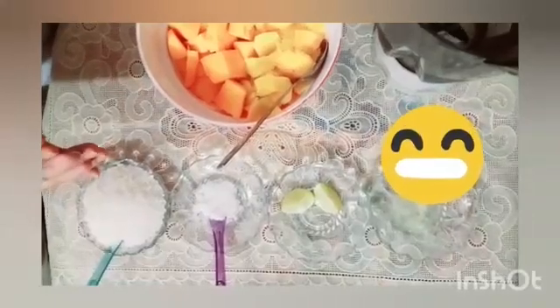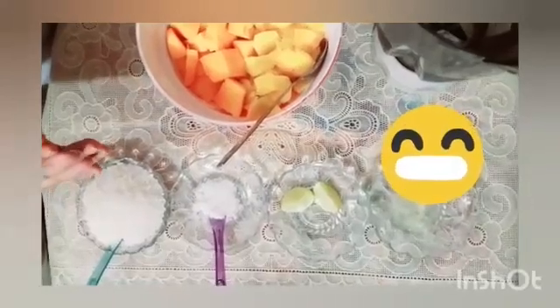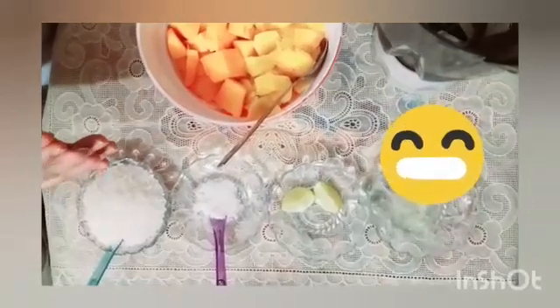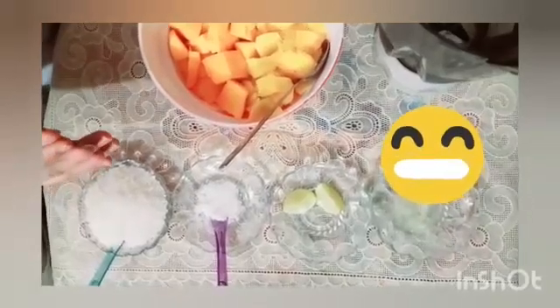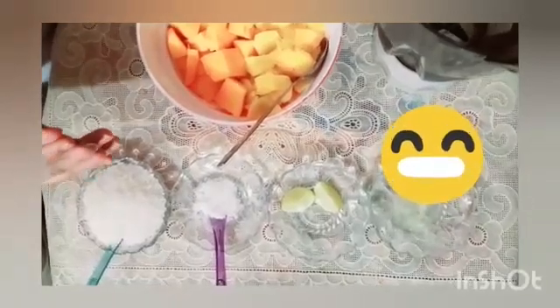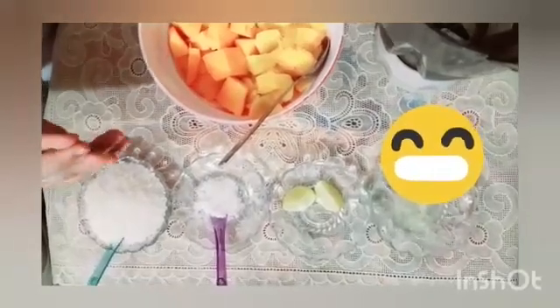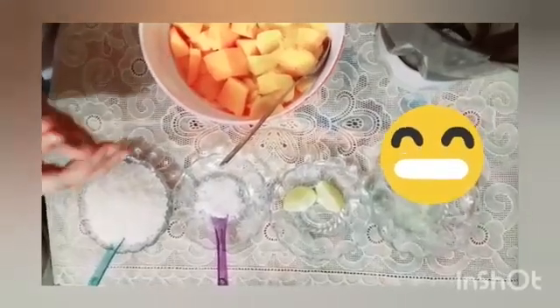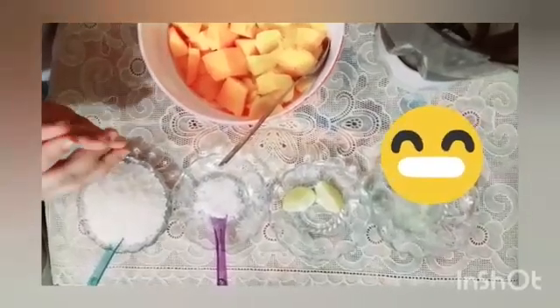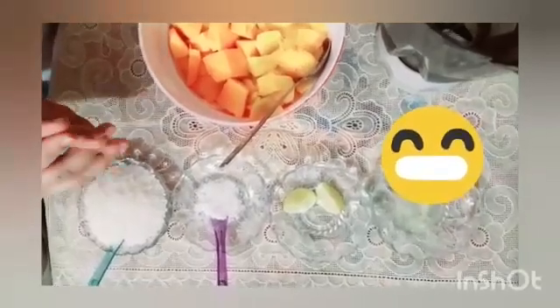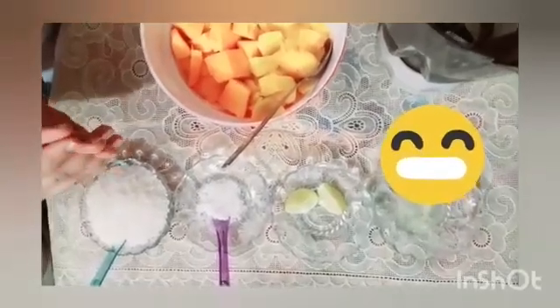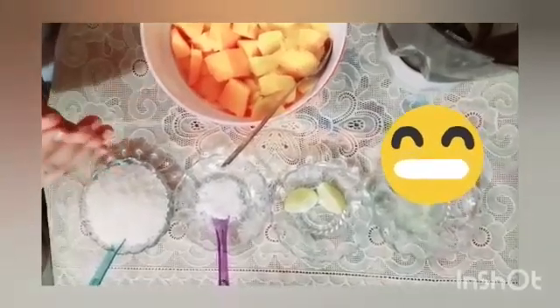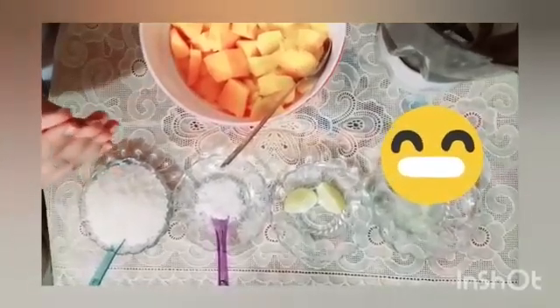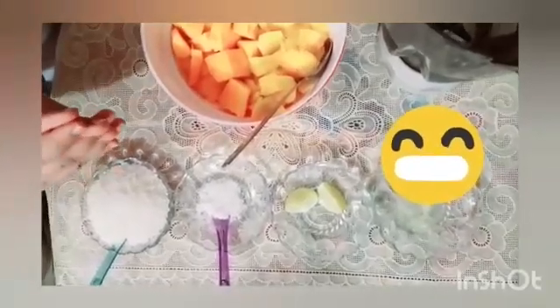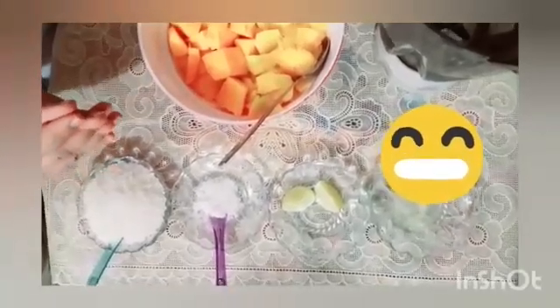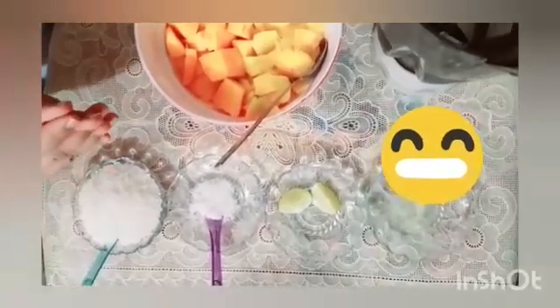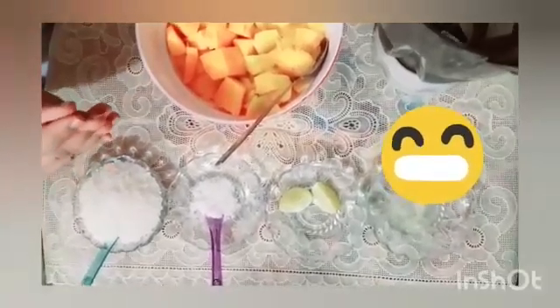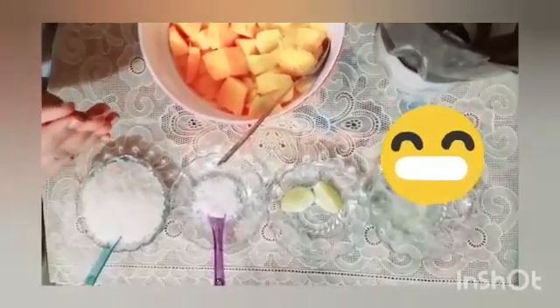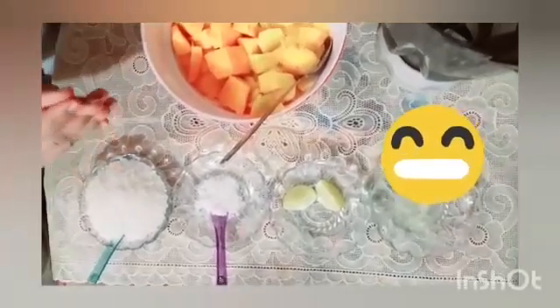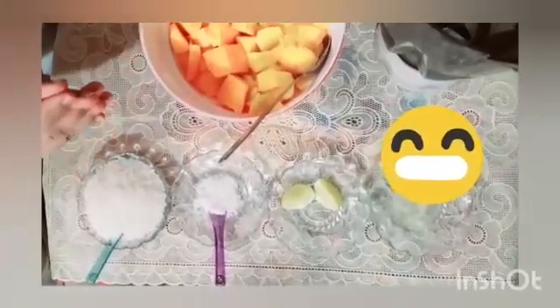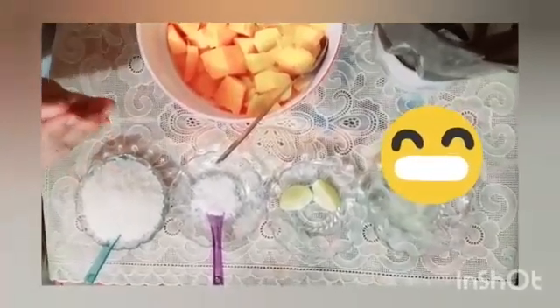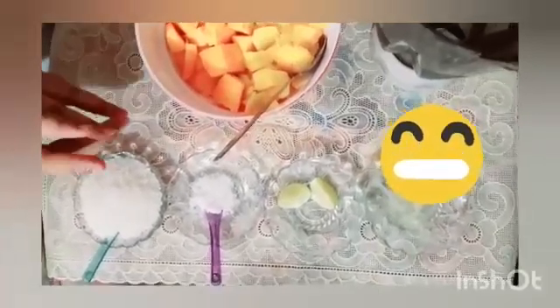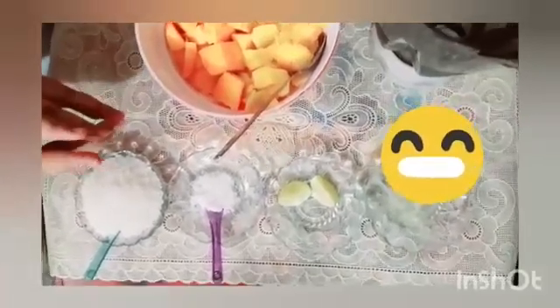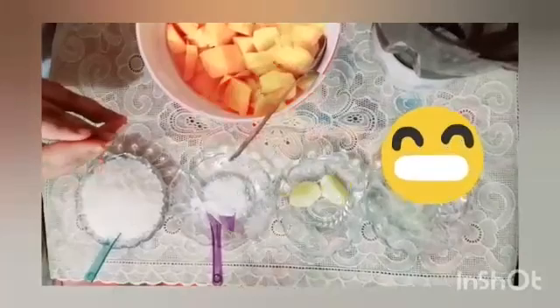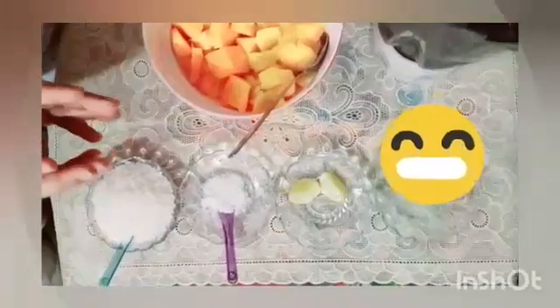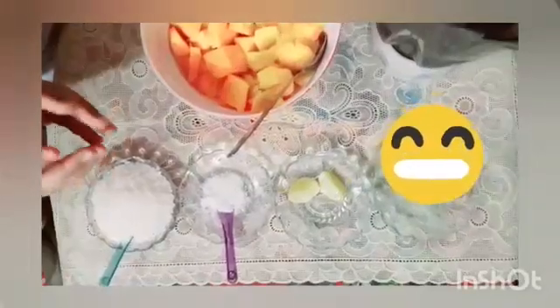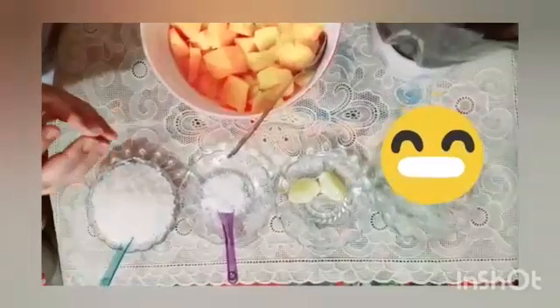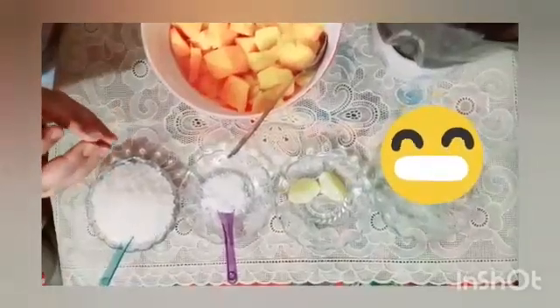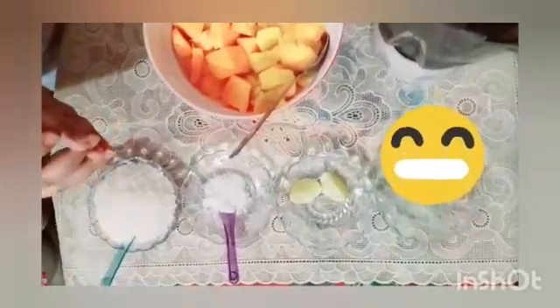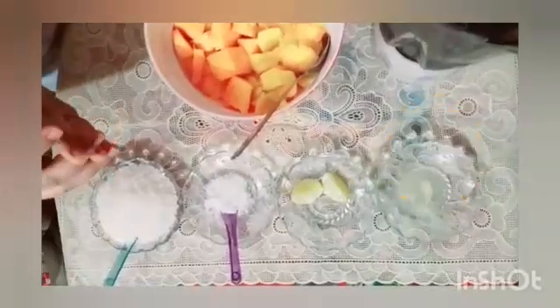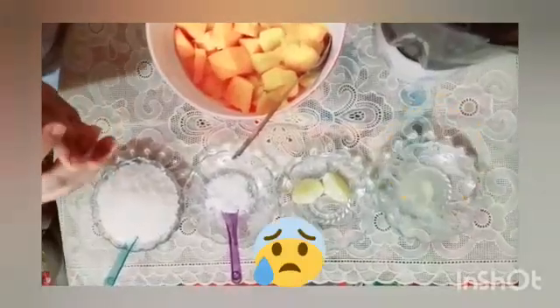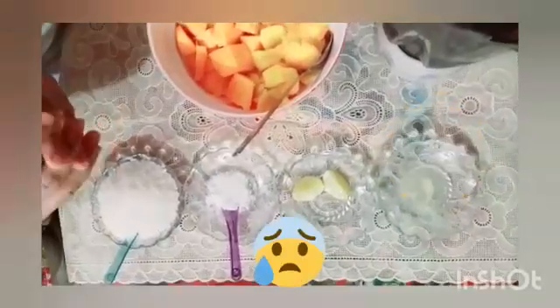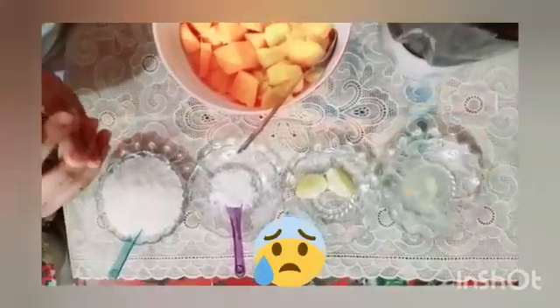So, today I am going to make a very interesting drink that you can easily make. In the summer season, we lose our energy.